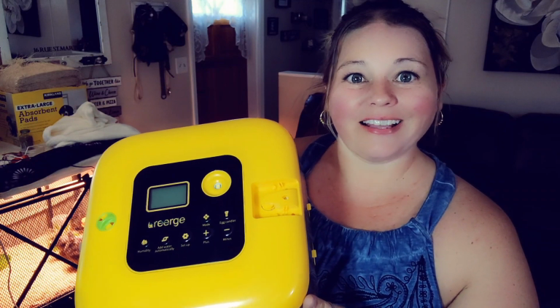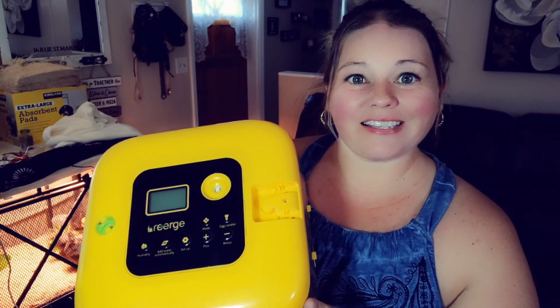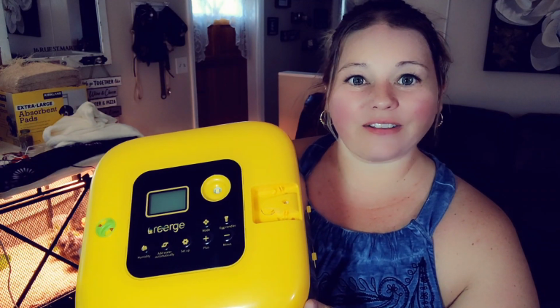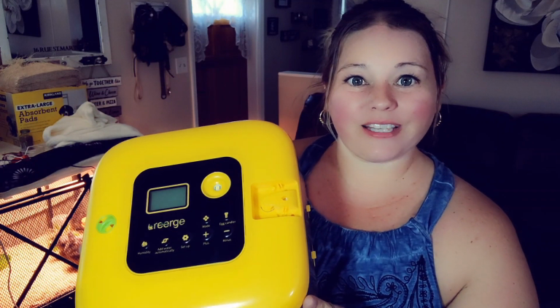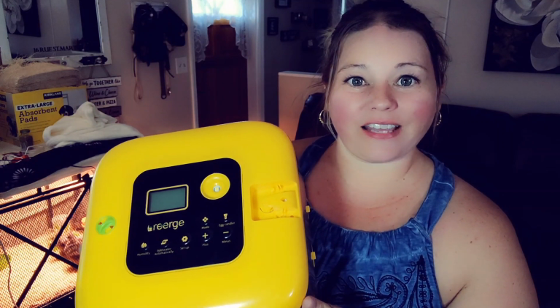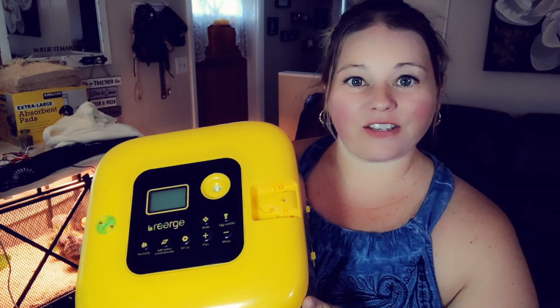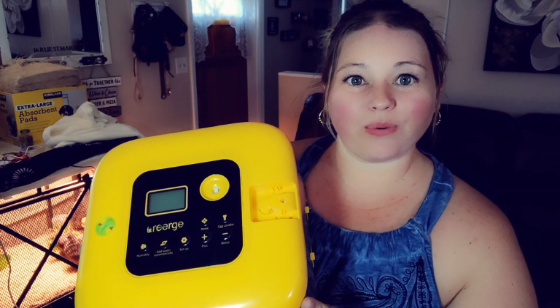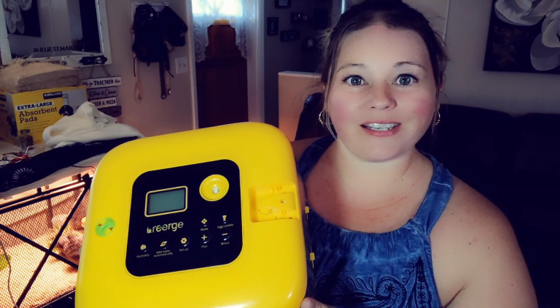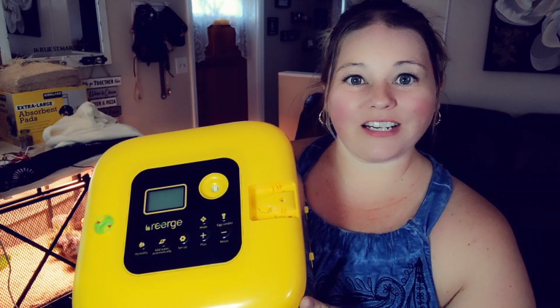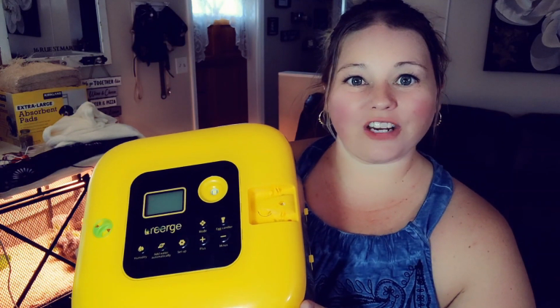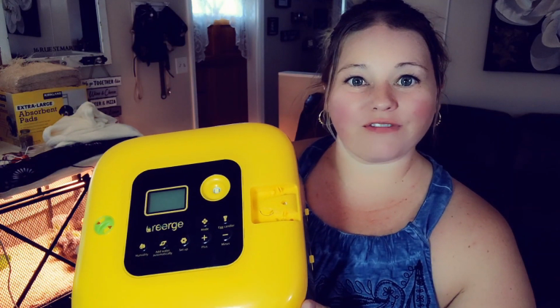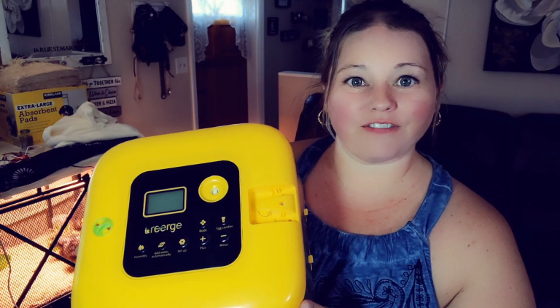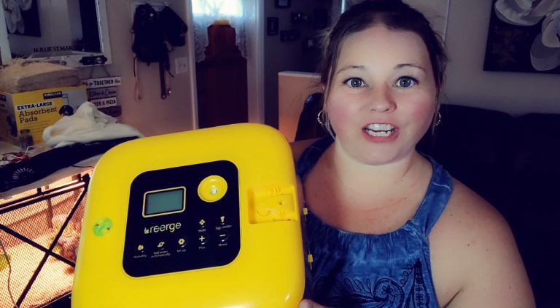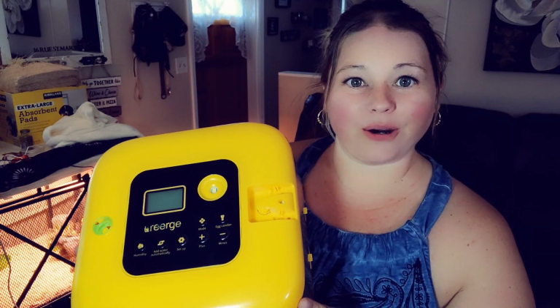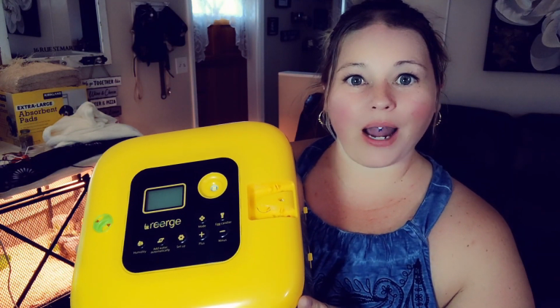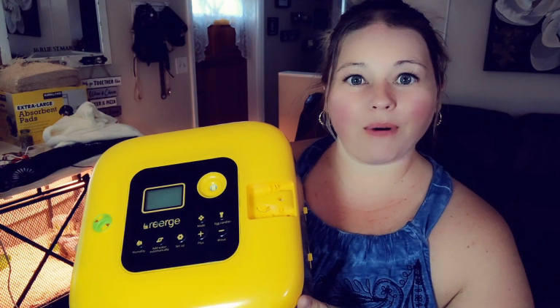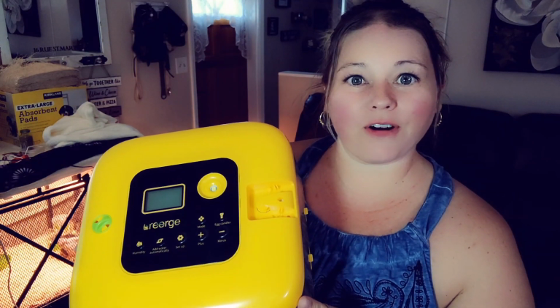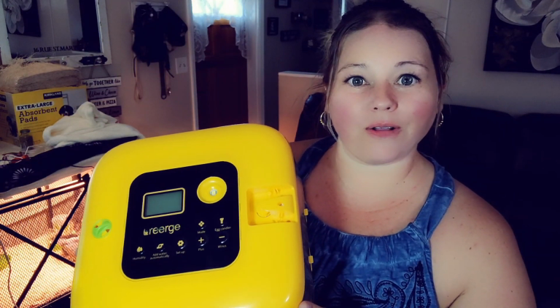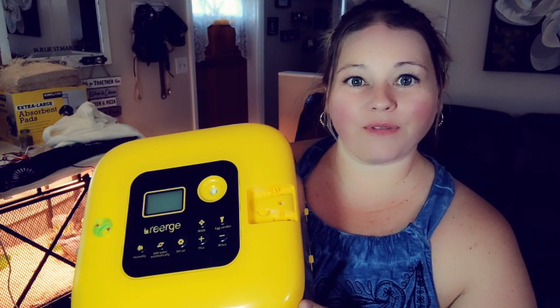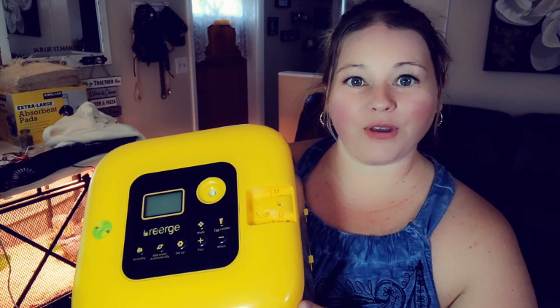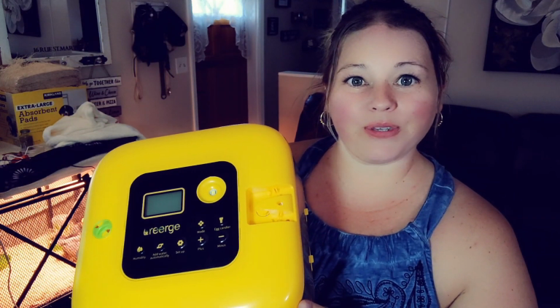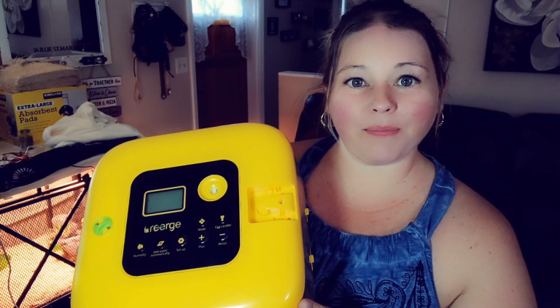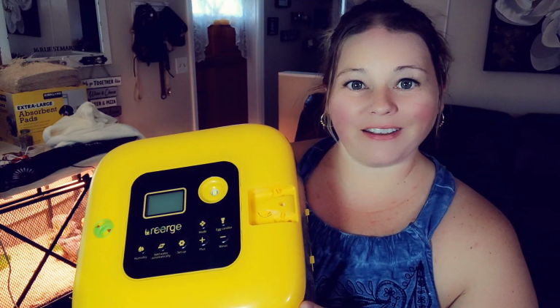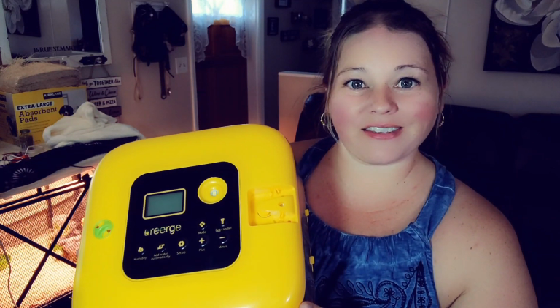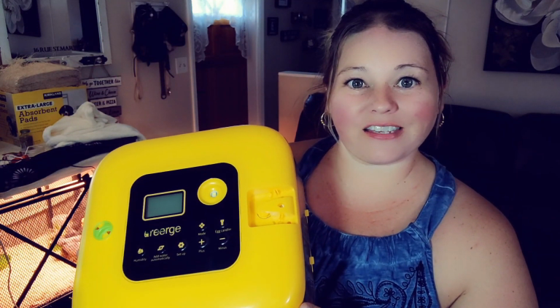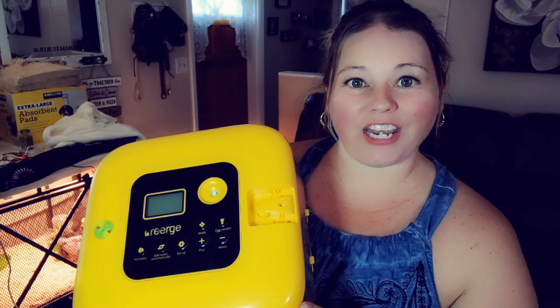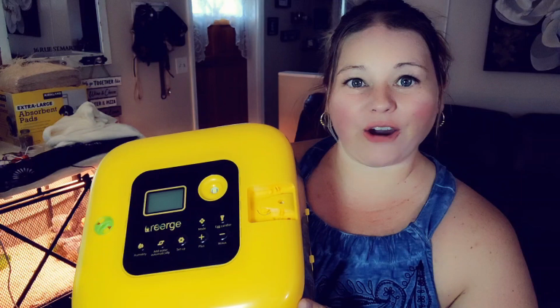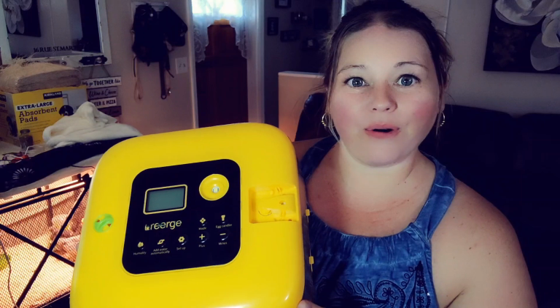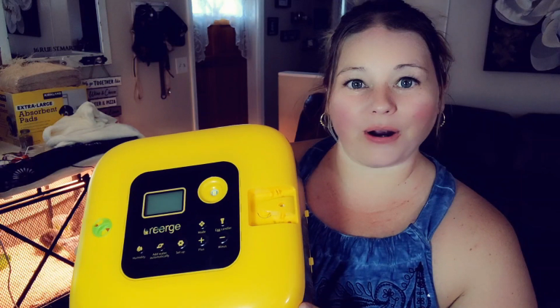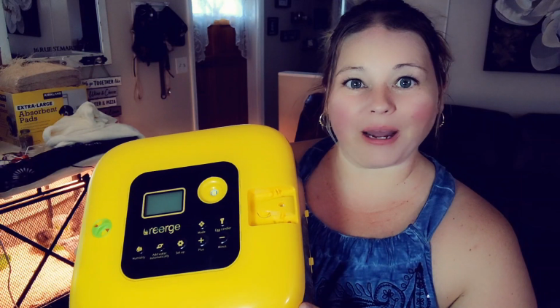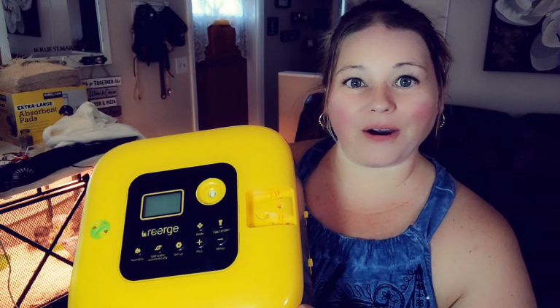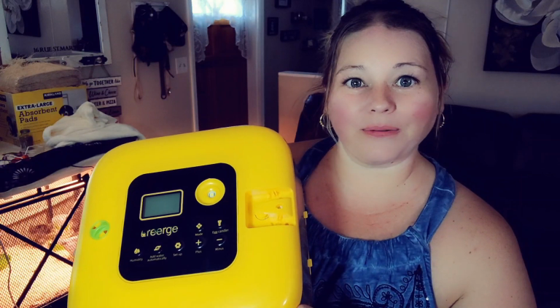The seller did send this to us in exchange for a video, however all of the views and opinions in this video are my own.